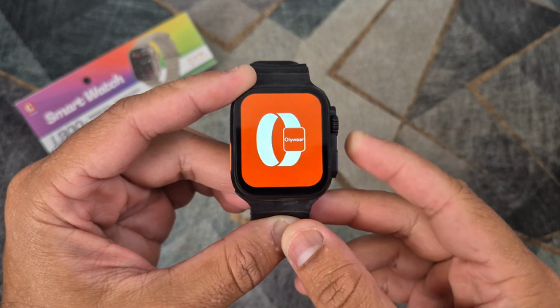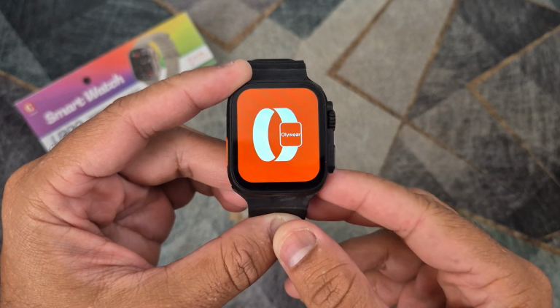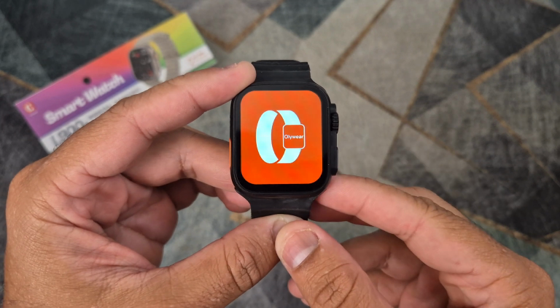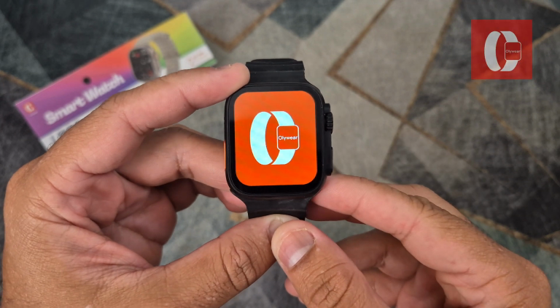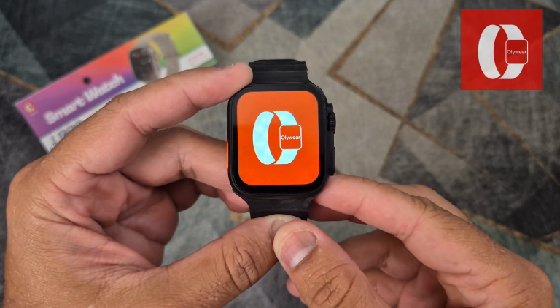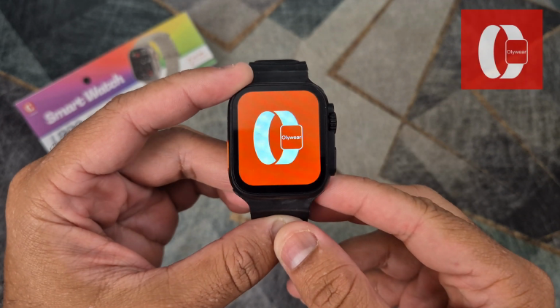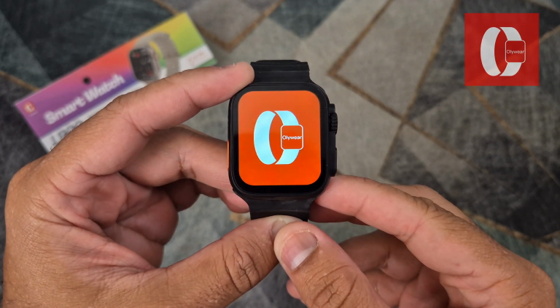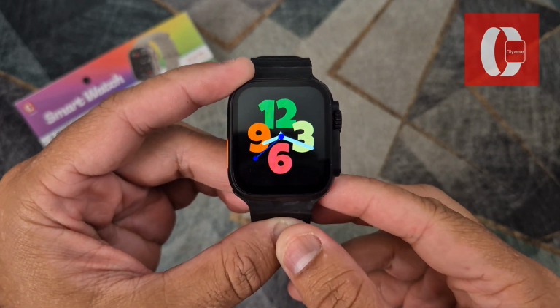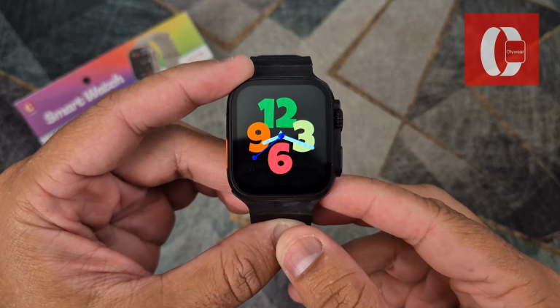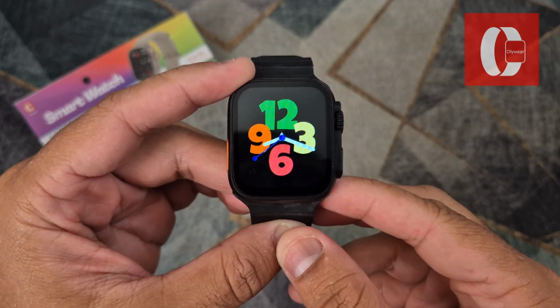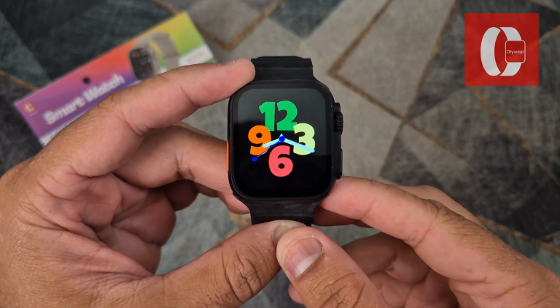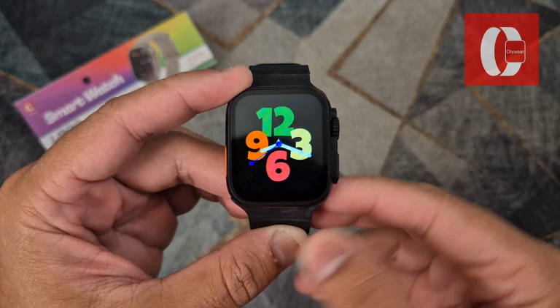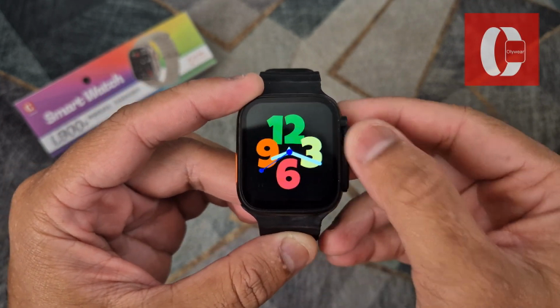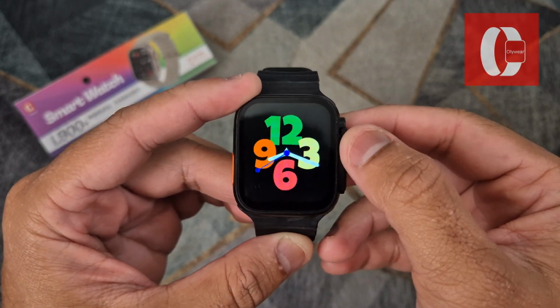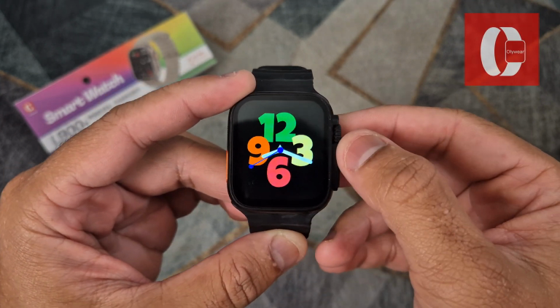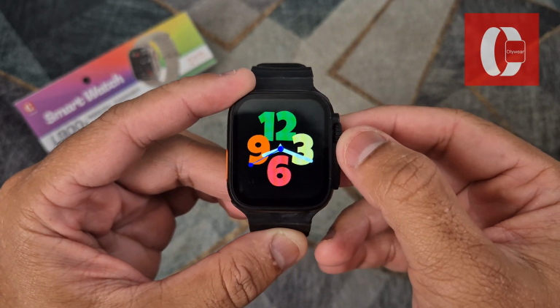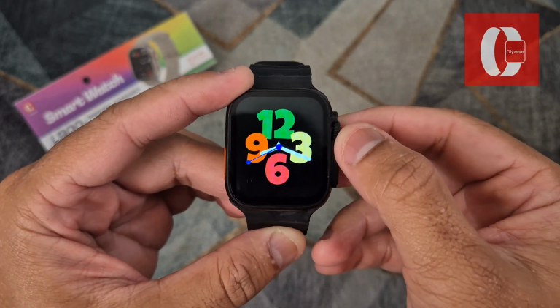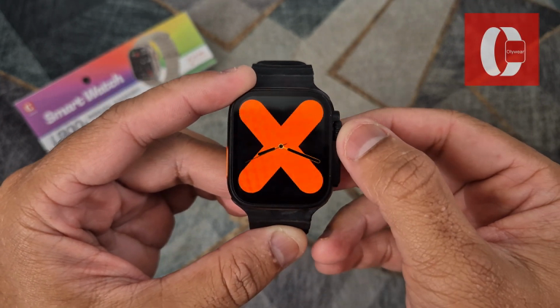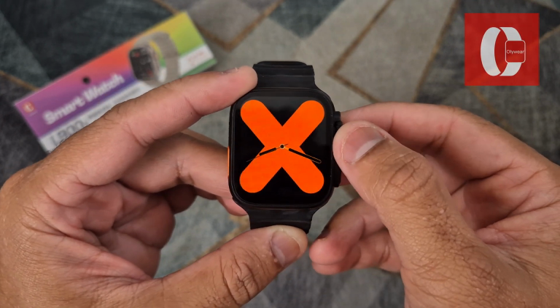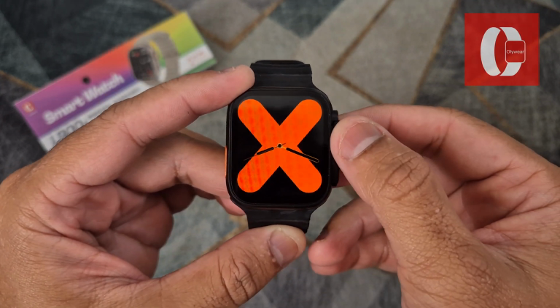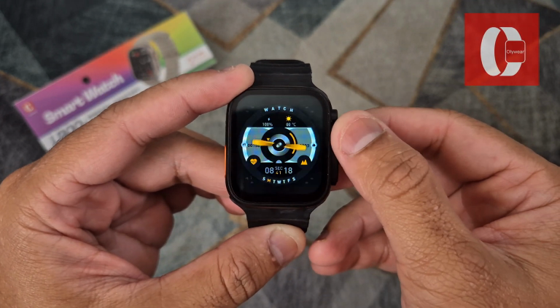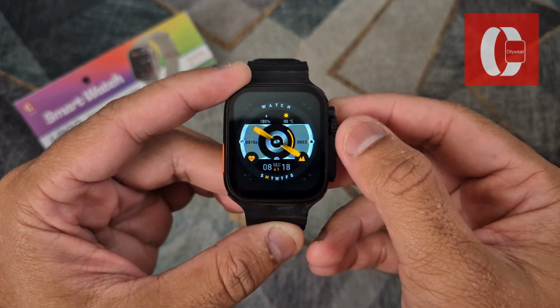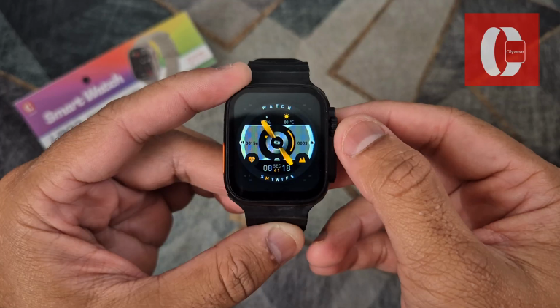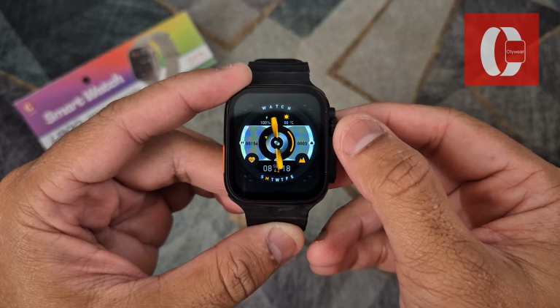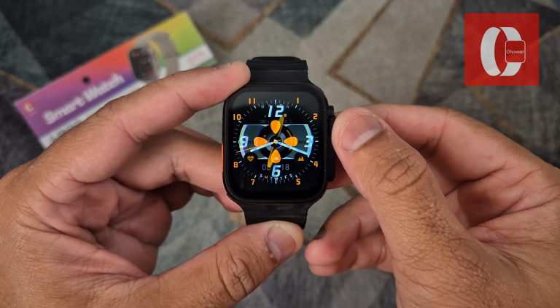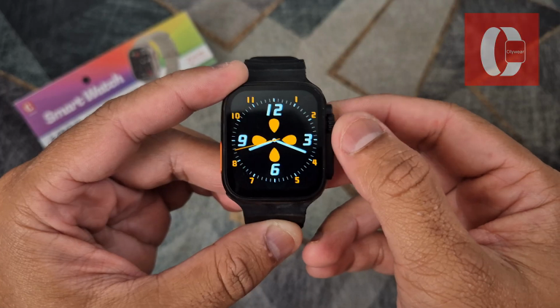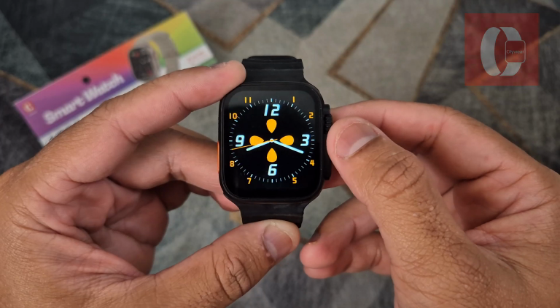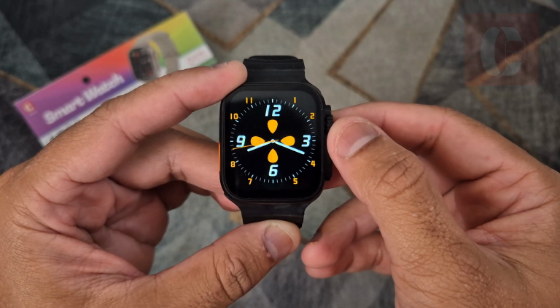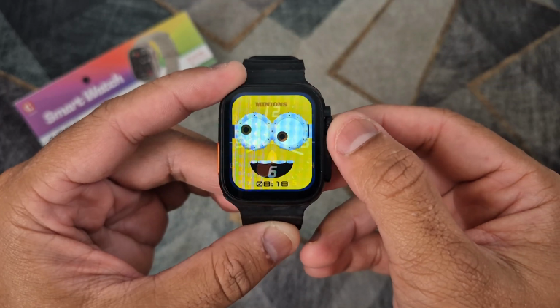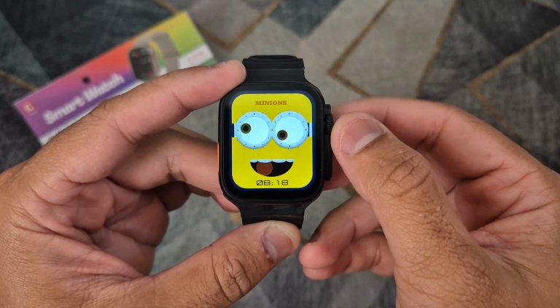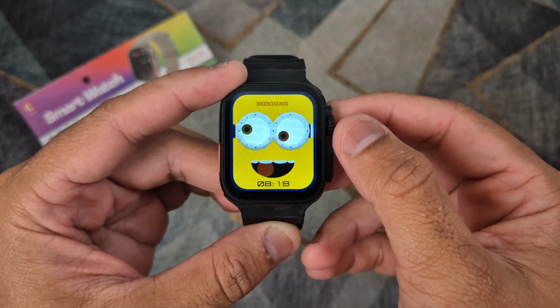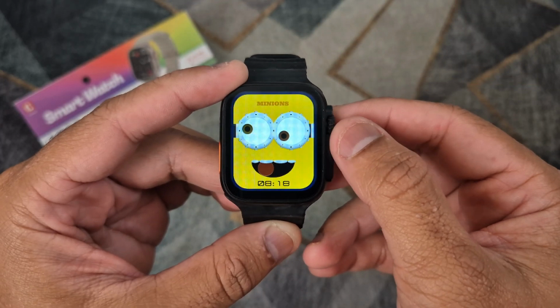Hello, in this video I will show you how to connect your Oliware smartwatch to your phone and set the time, date and wallpaper.